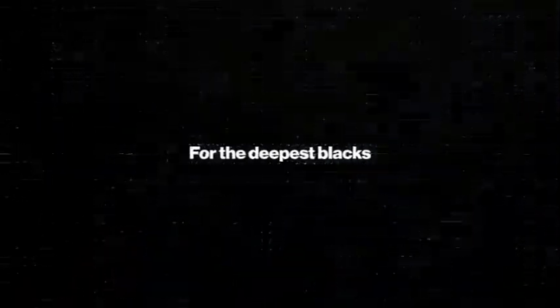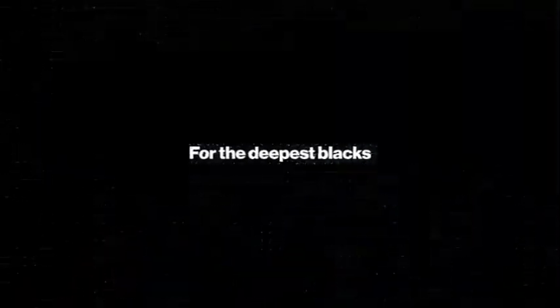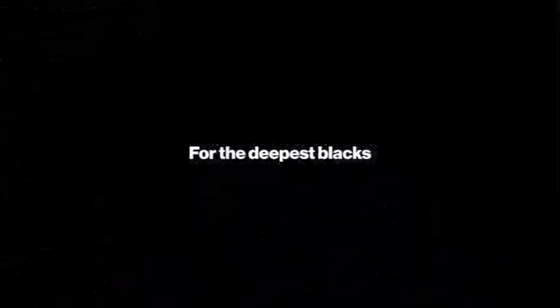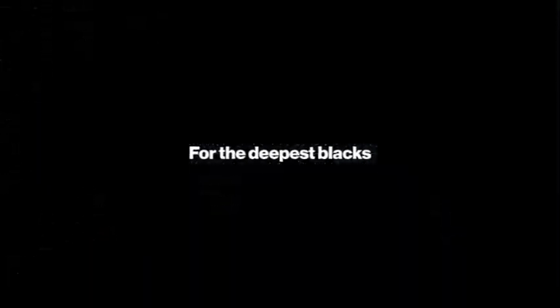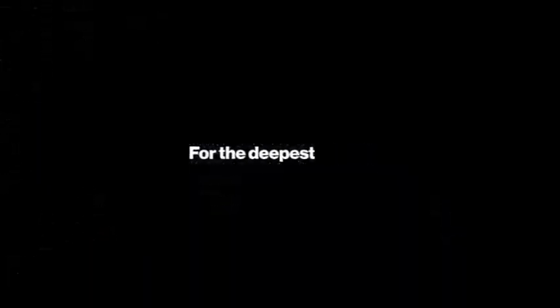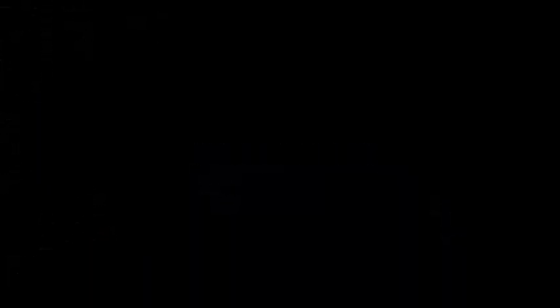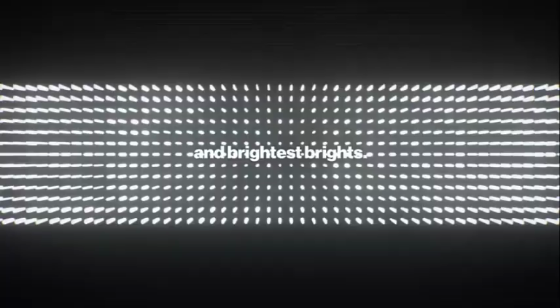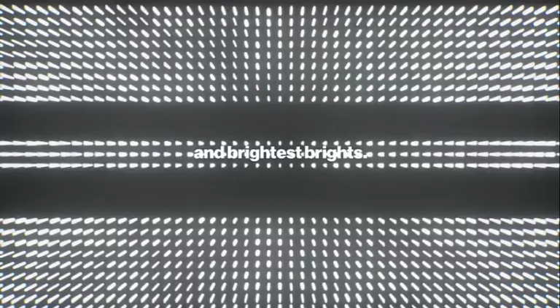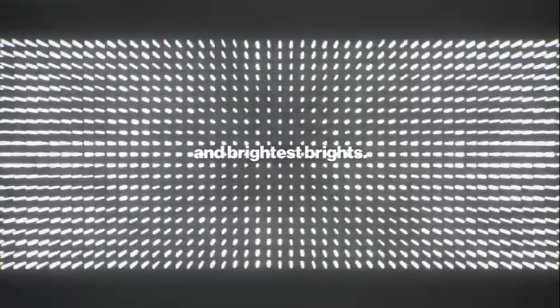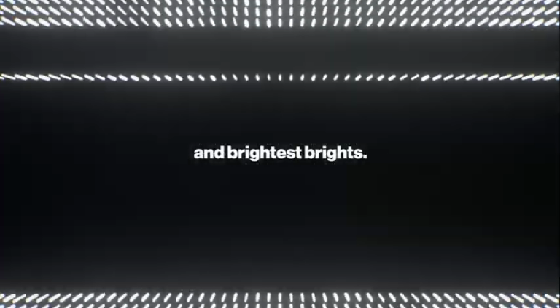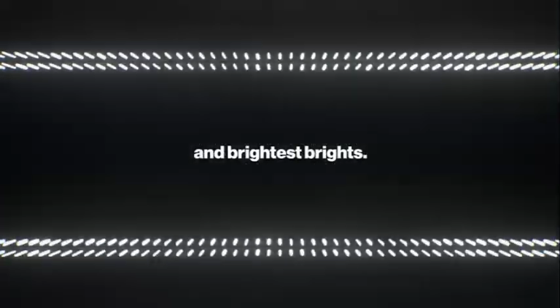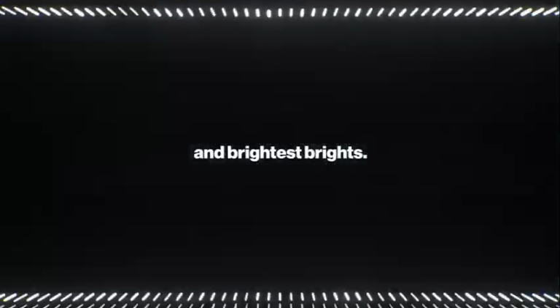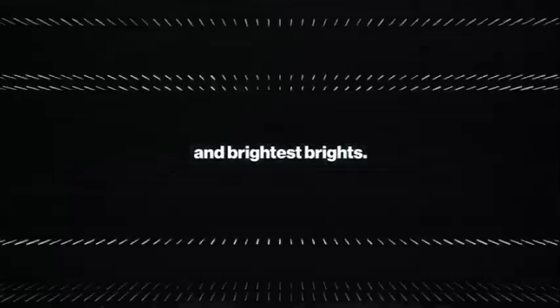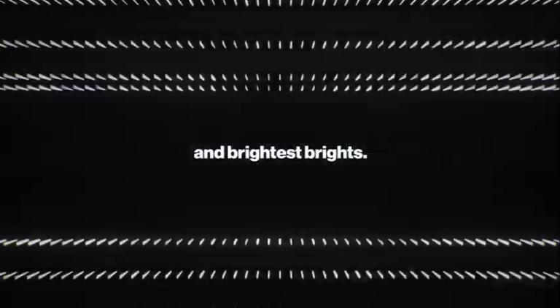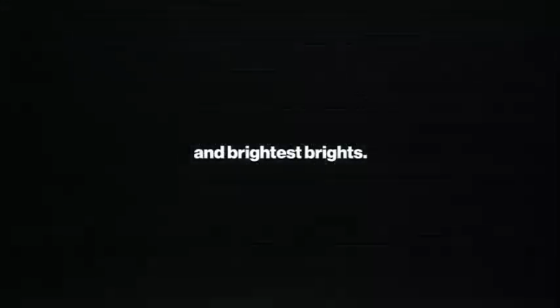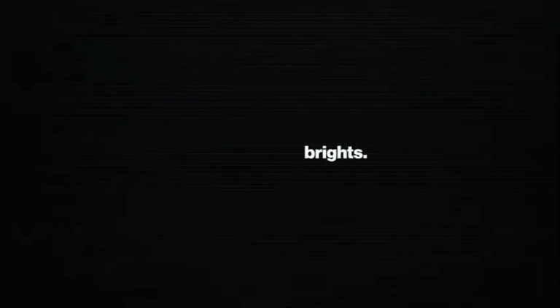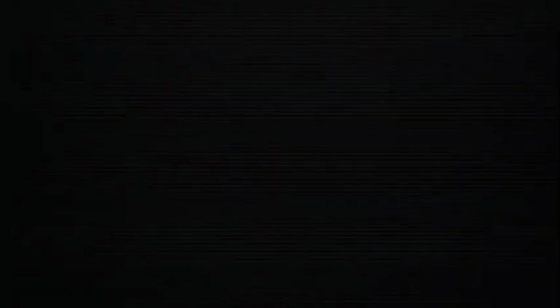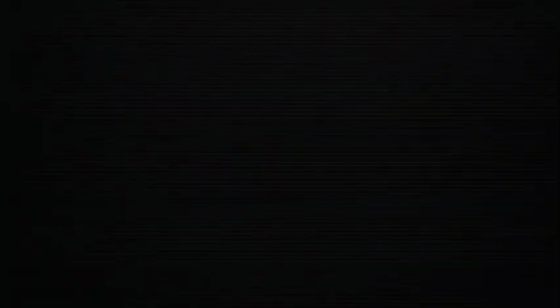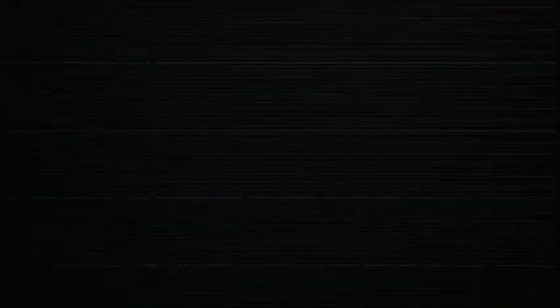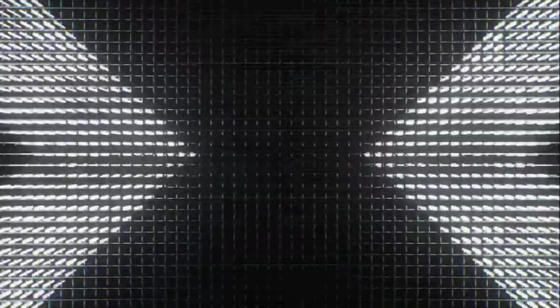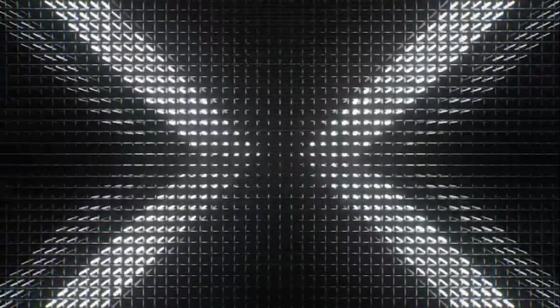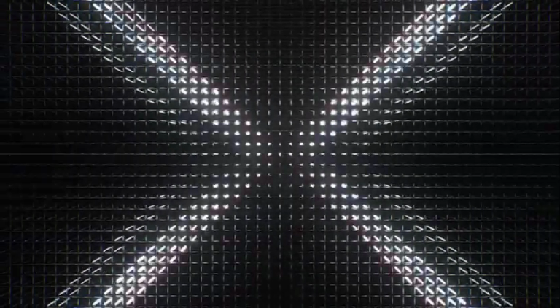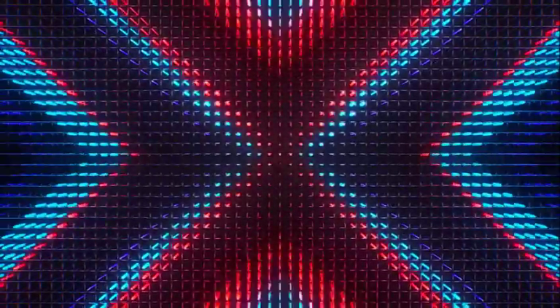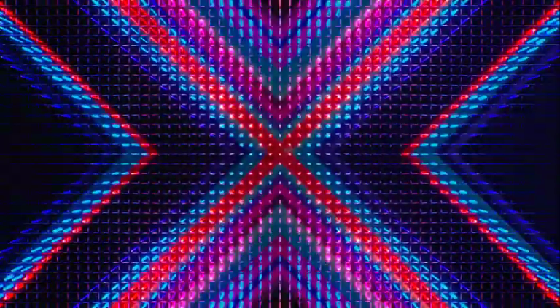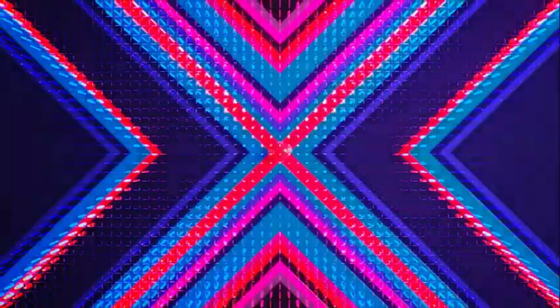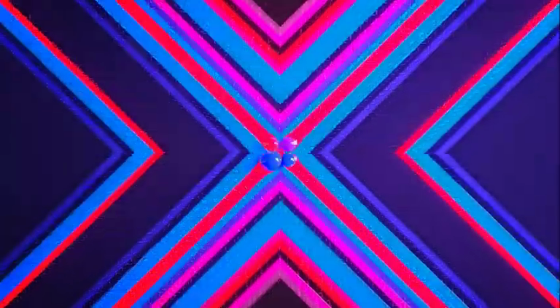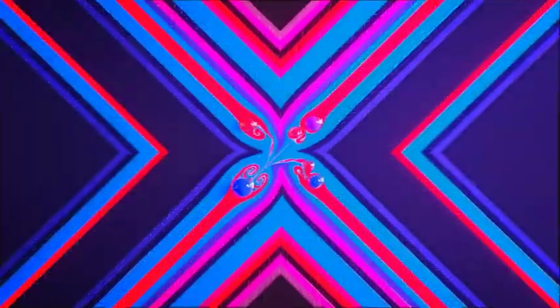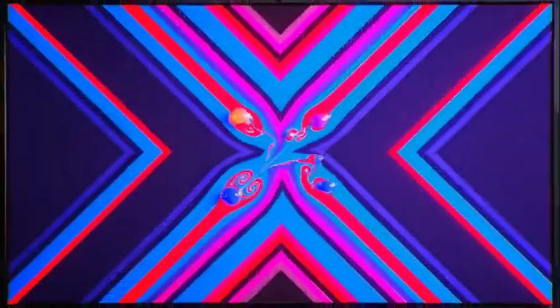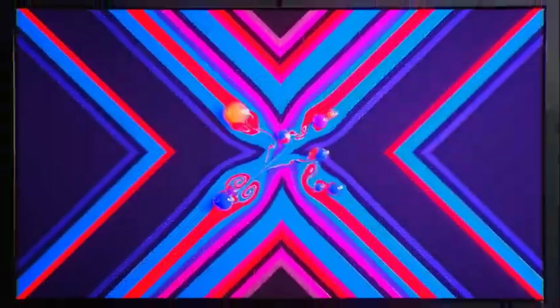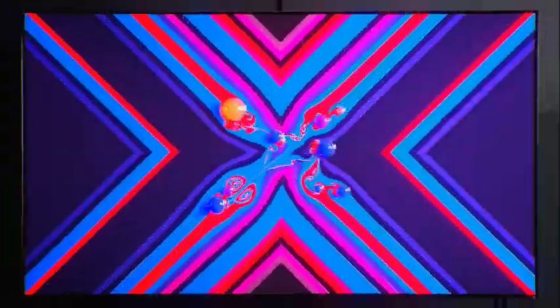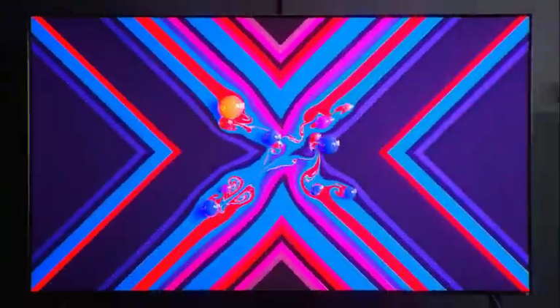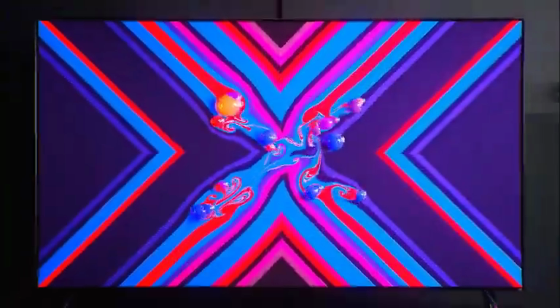If you want to put the TV on a flat surface rather than mount it on the wall, make sure it's wide enough to accommodate both legs.